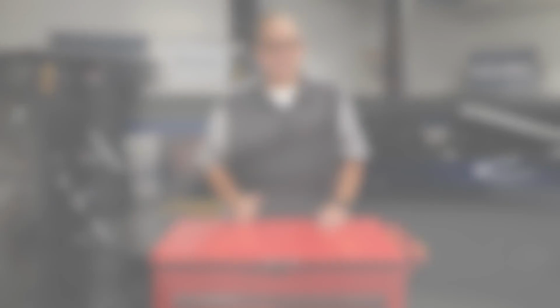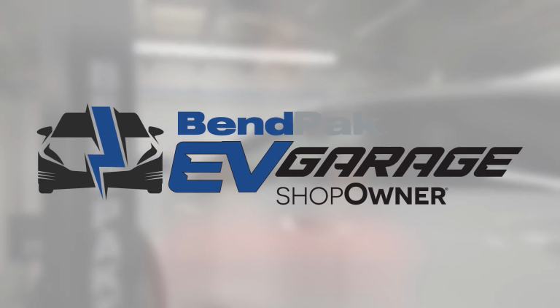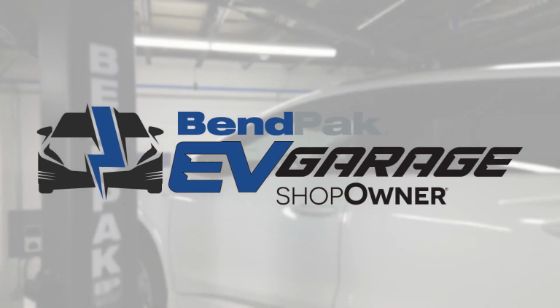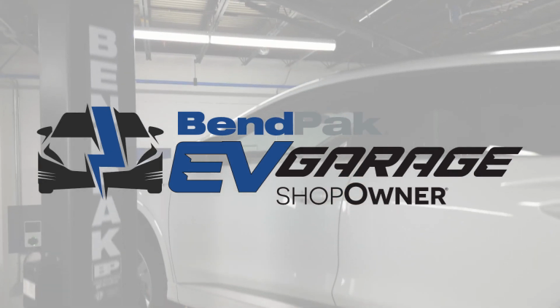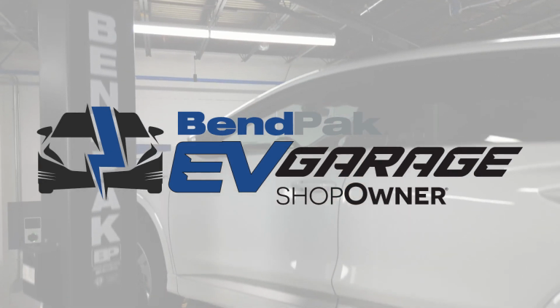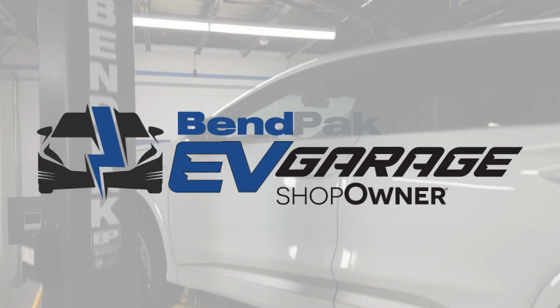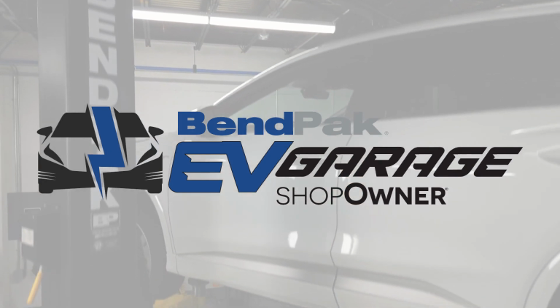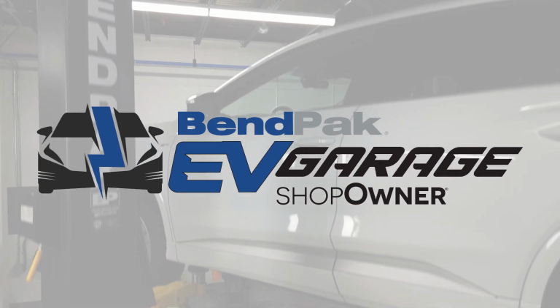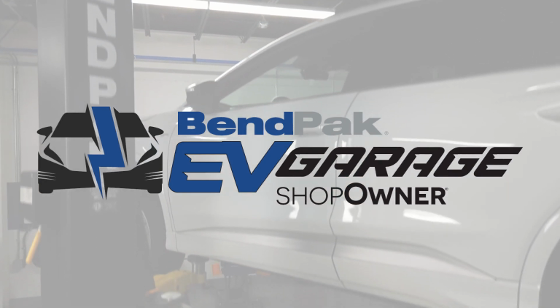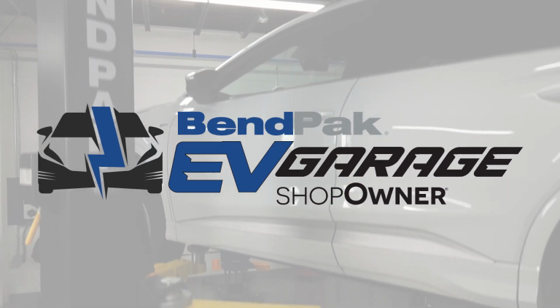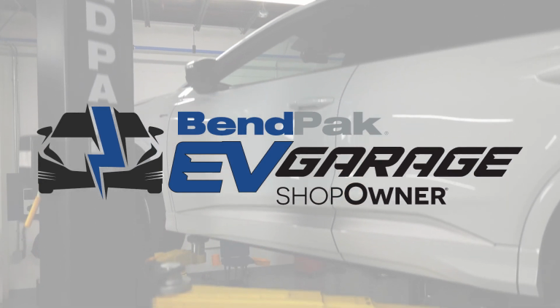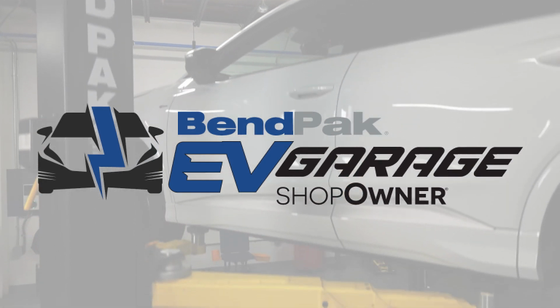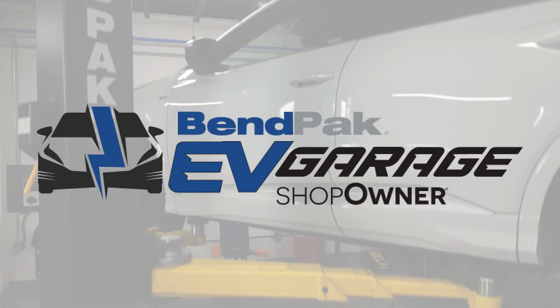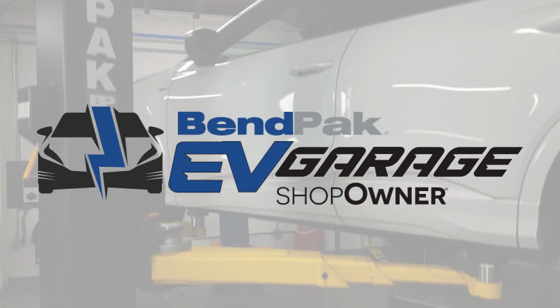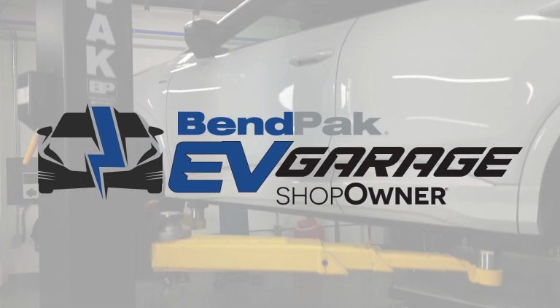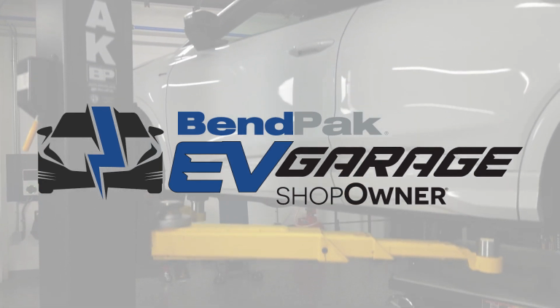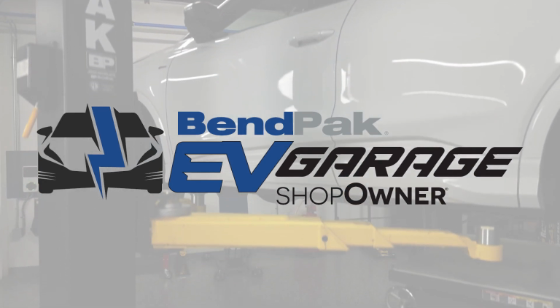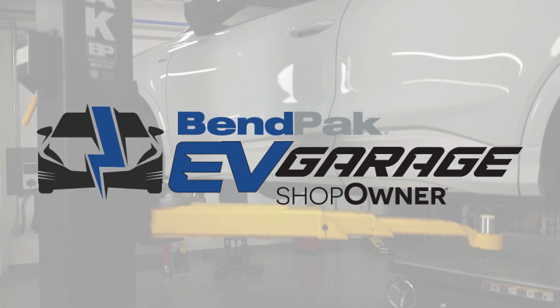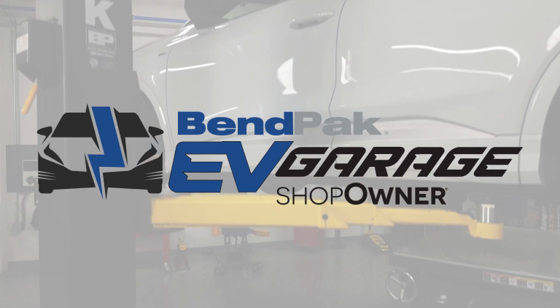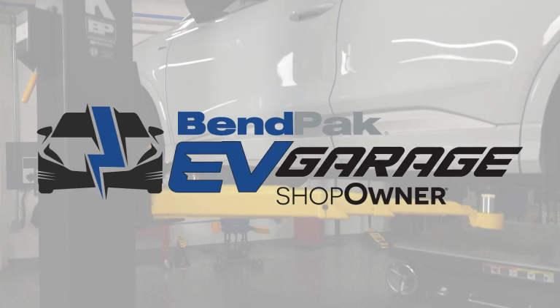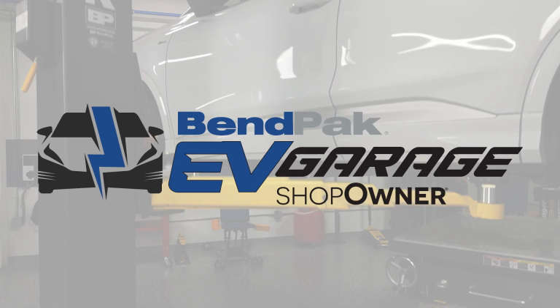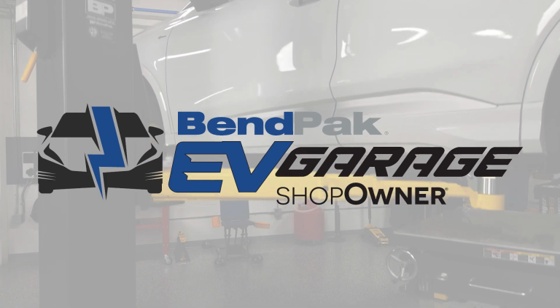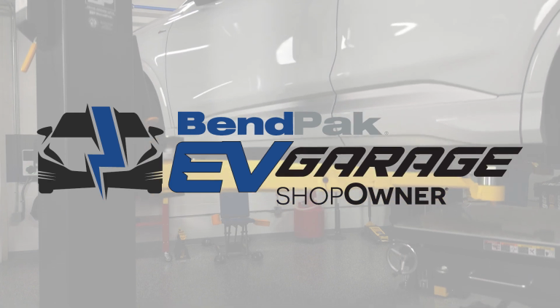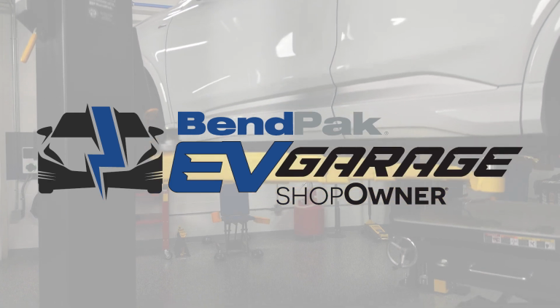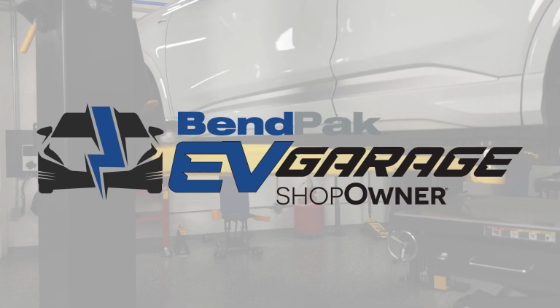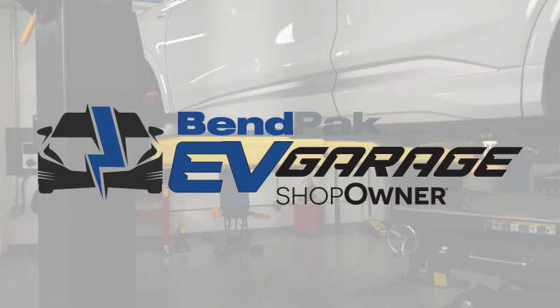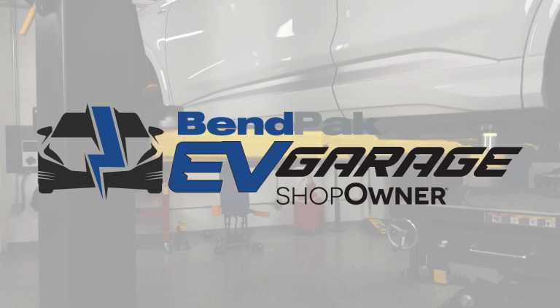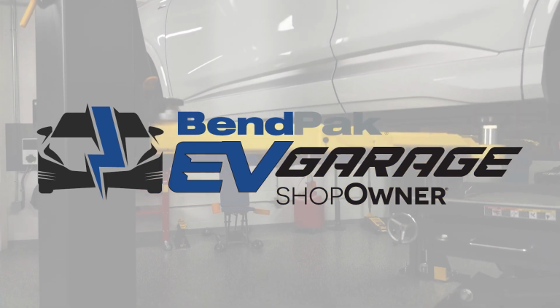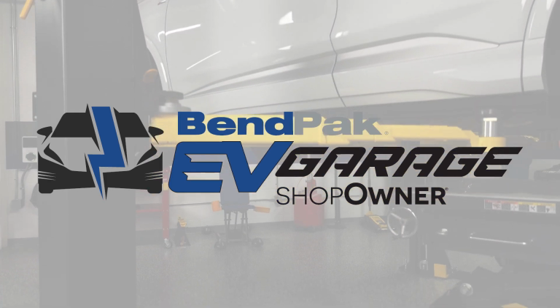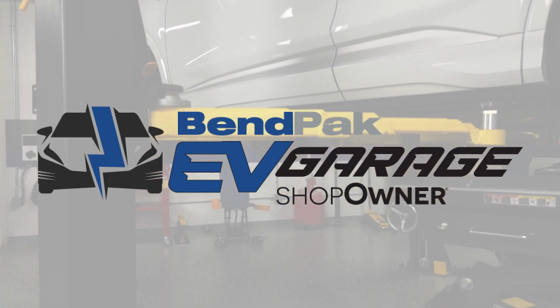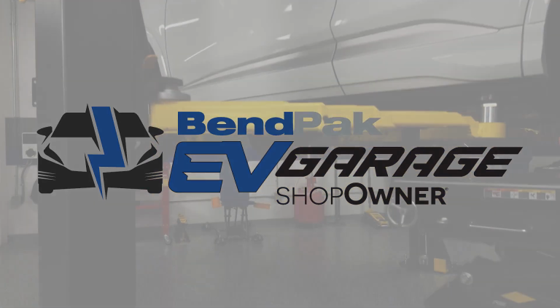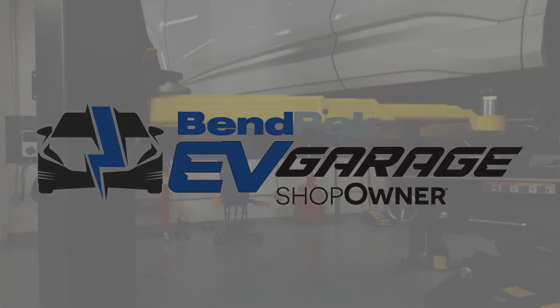I'm Andrew Markell, coming to you from the Bempak EV Garage Studio at Babcox Media. Thanks for watching.